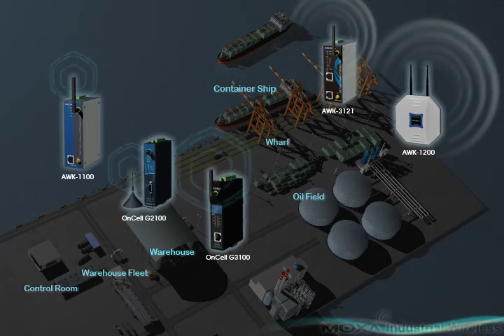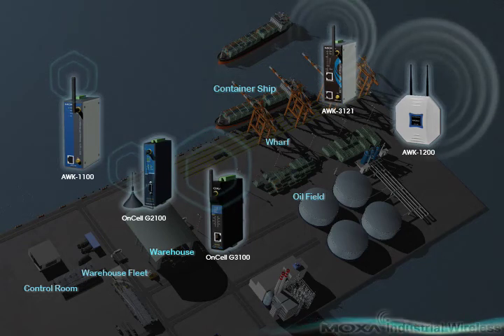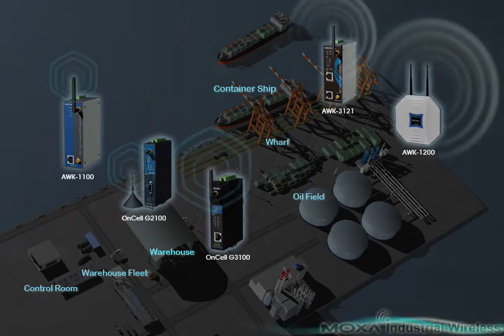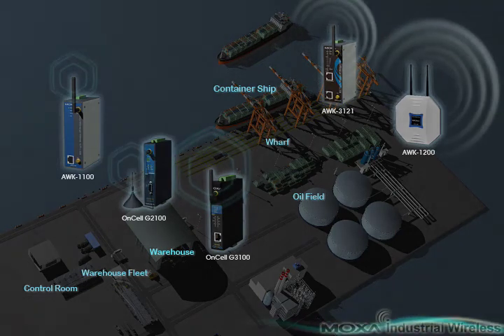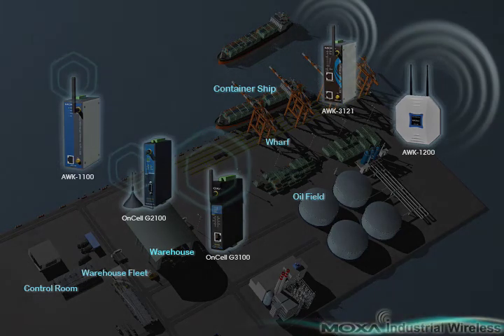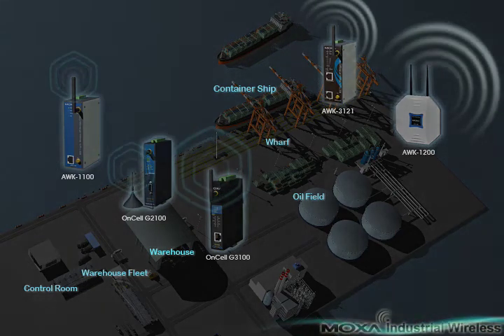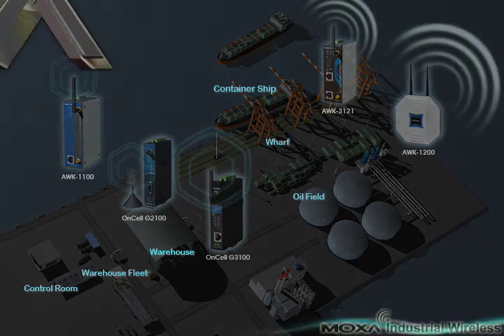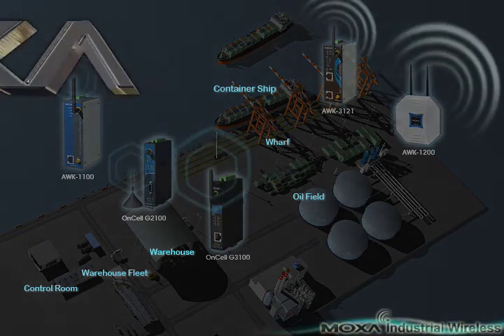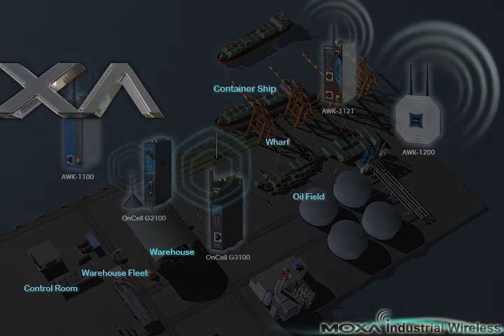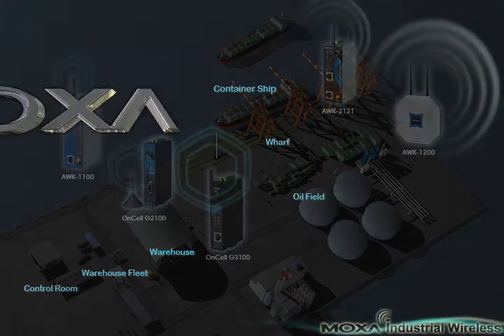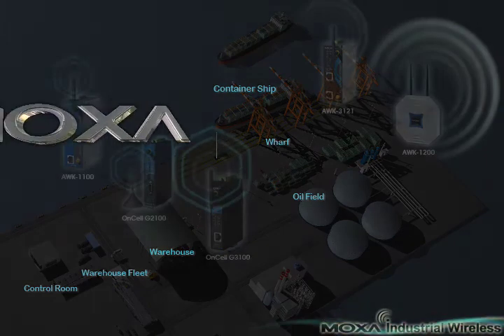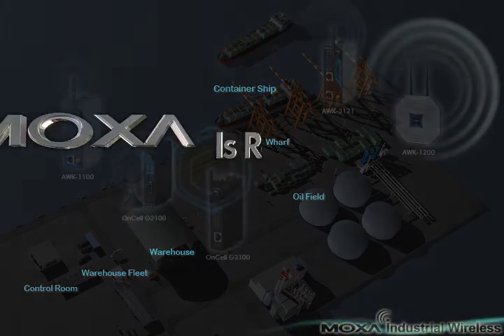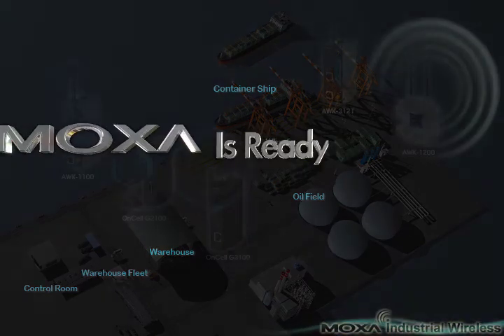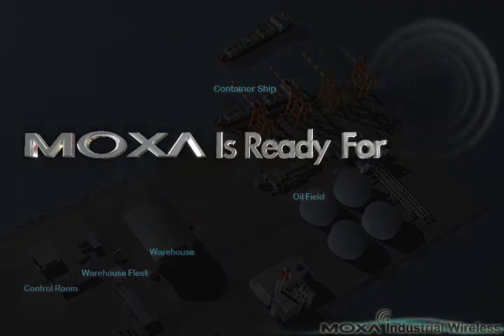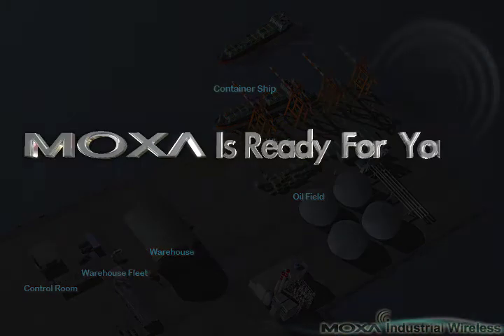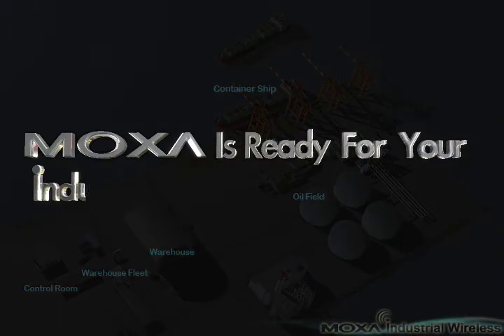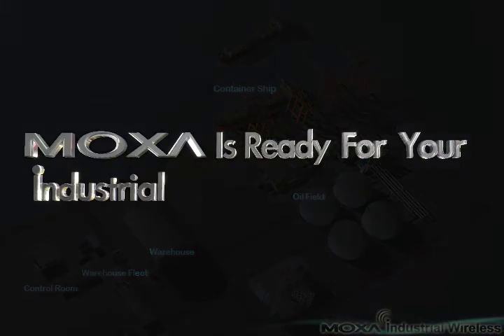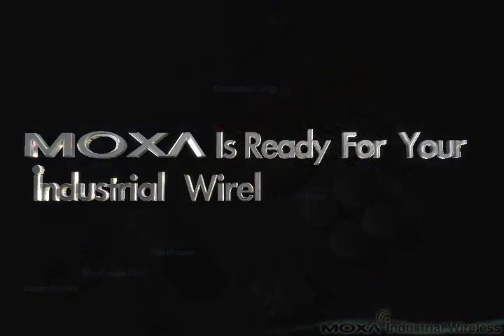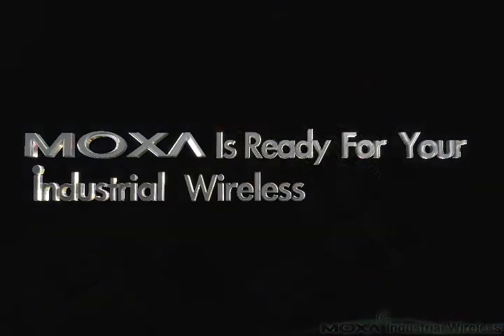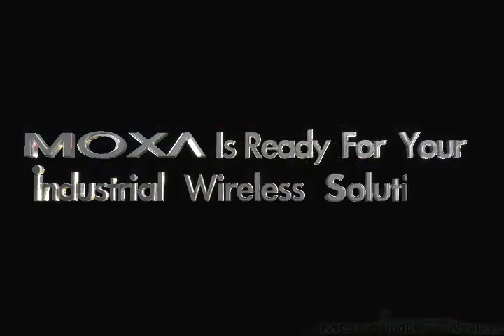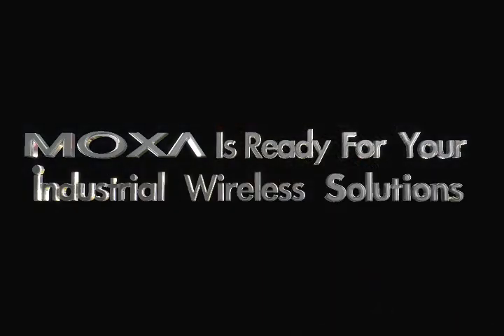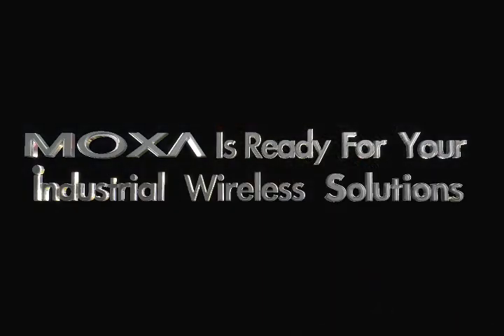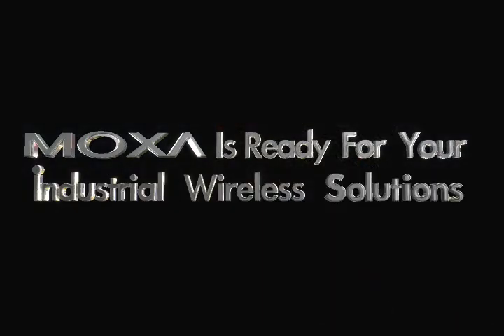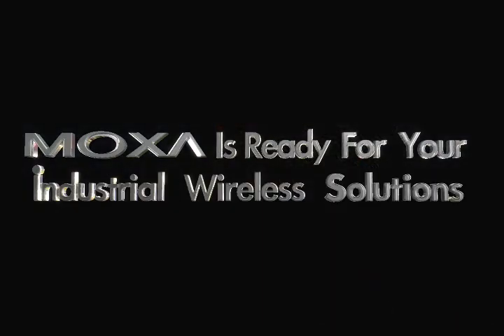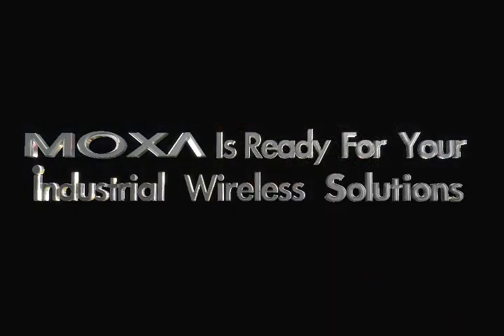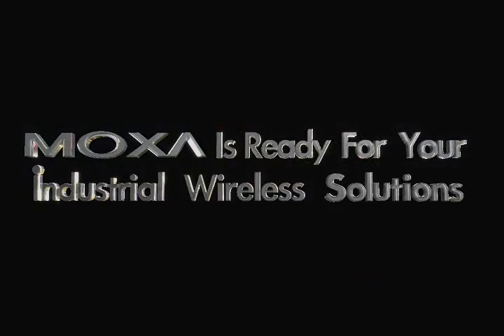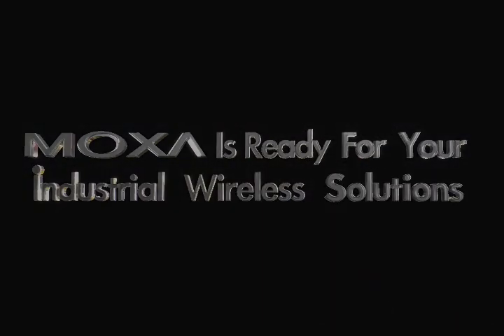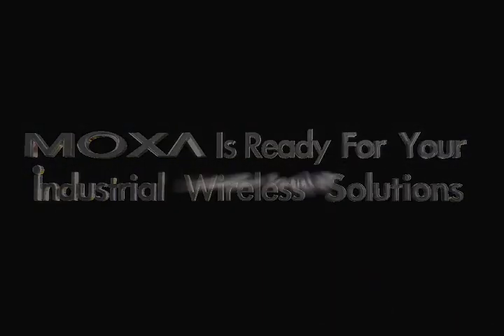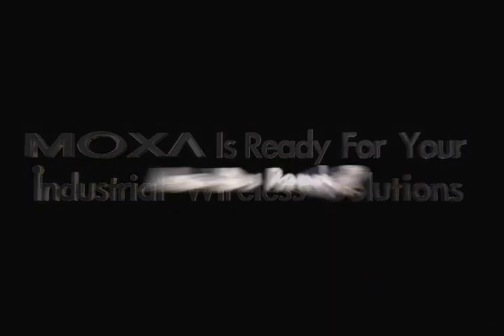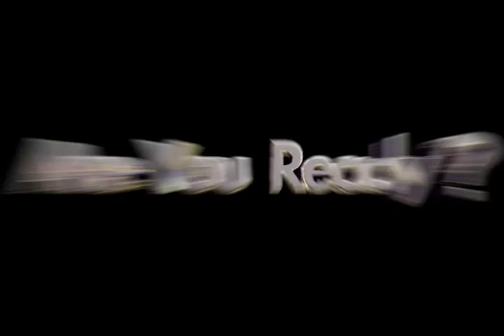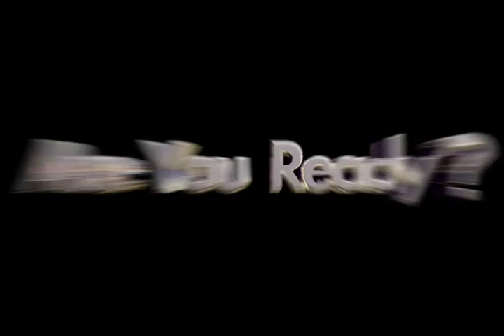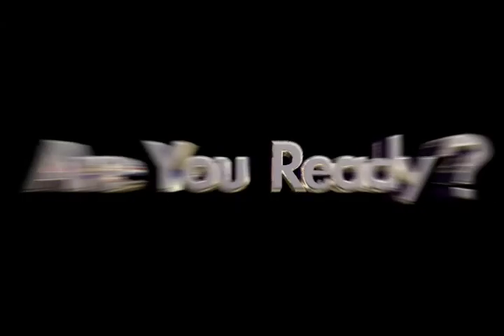Moxa is ready for your industrial wireless solutions. Are you ready?